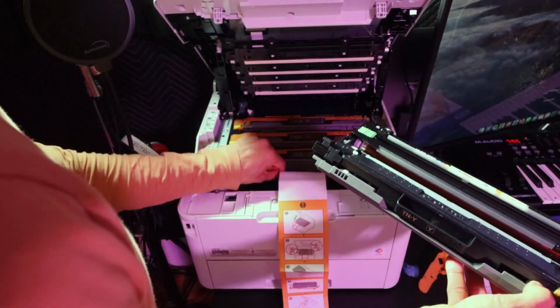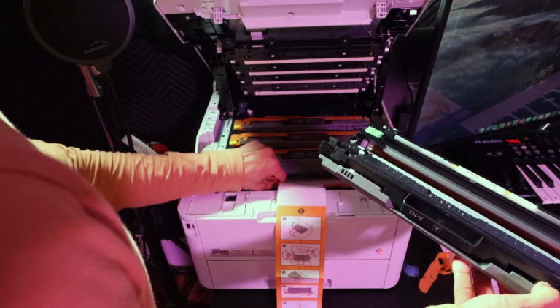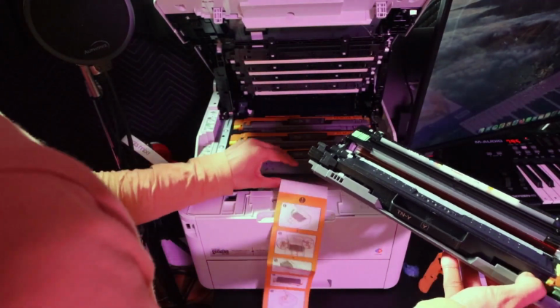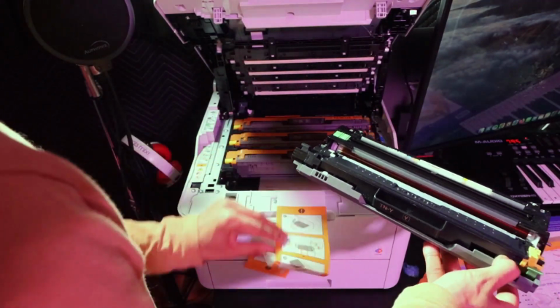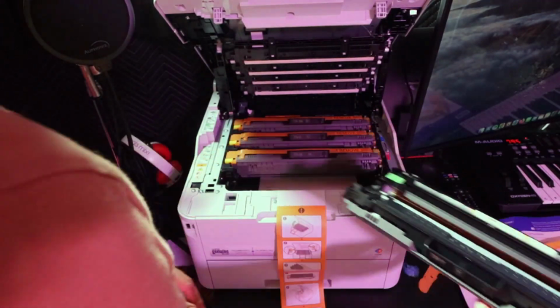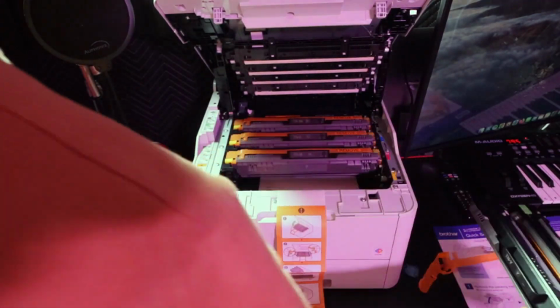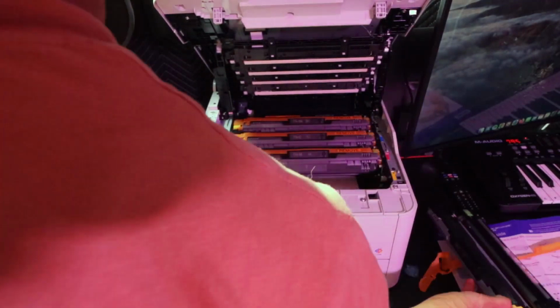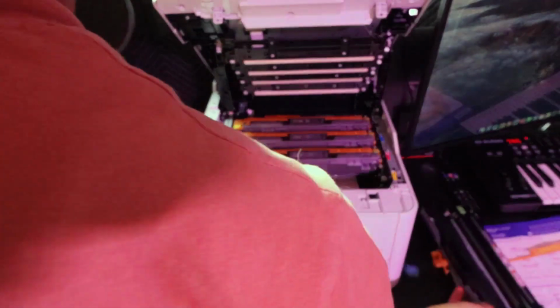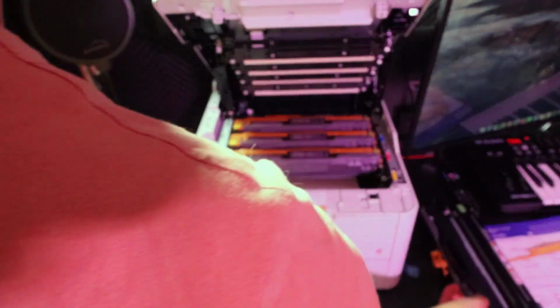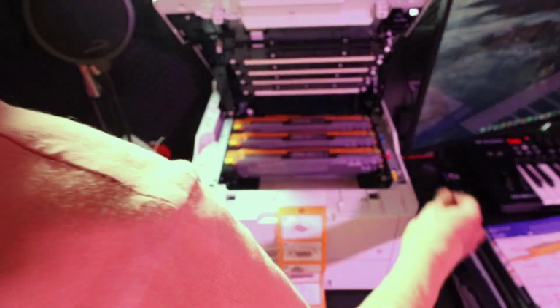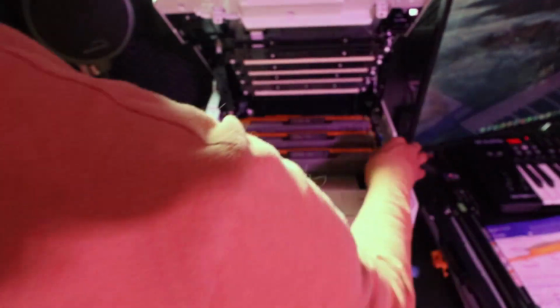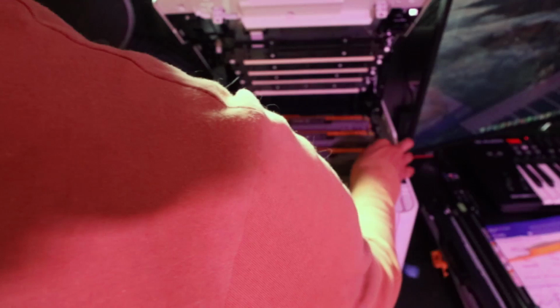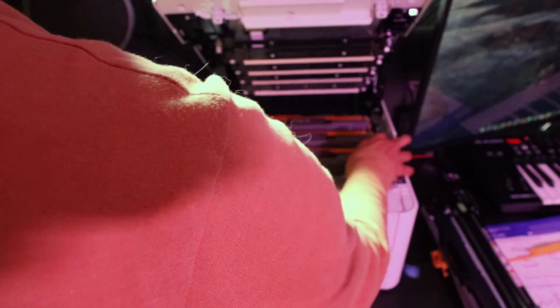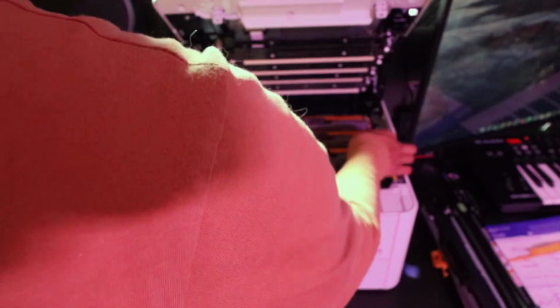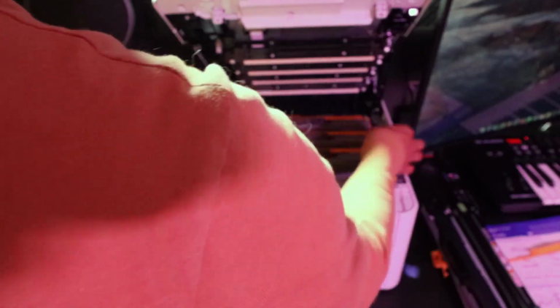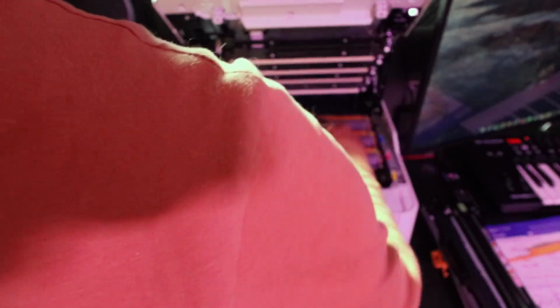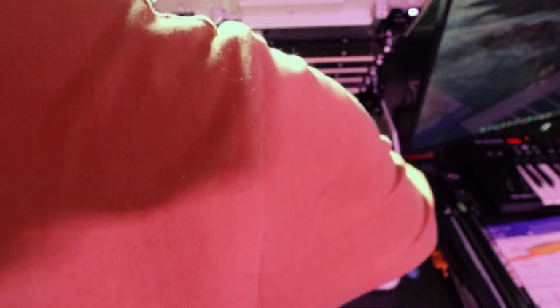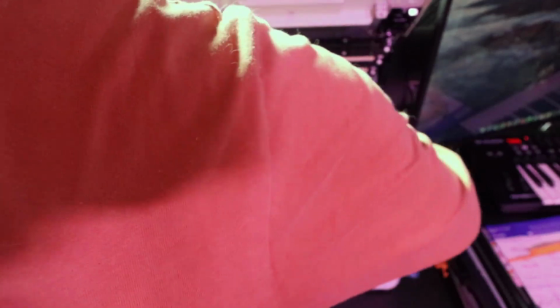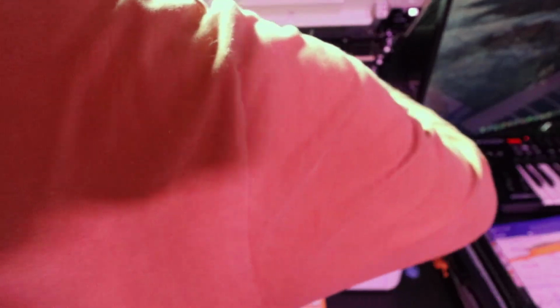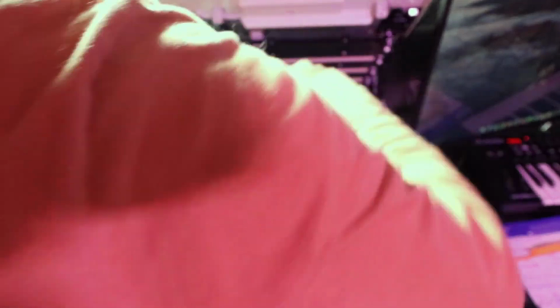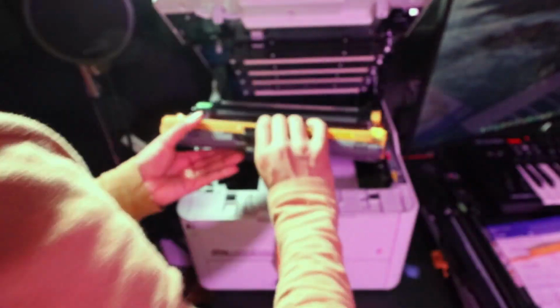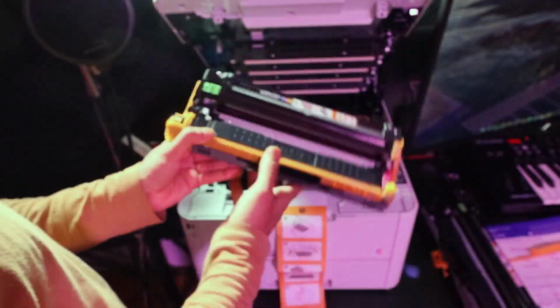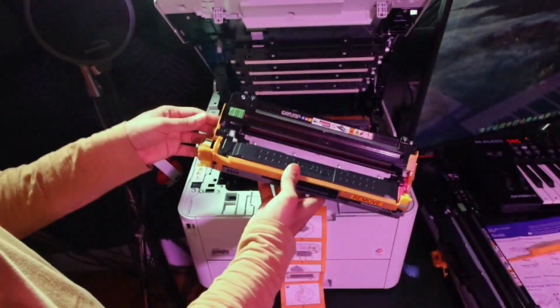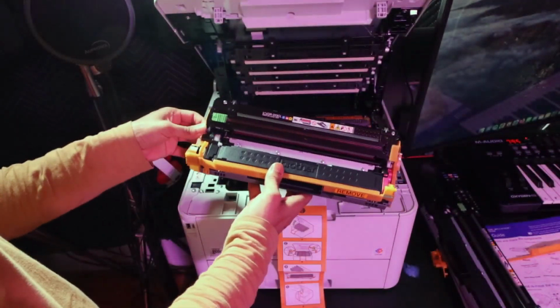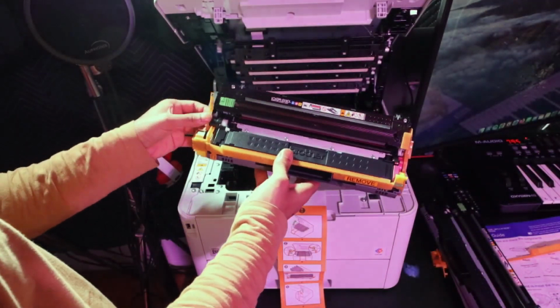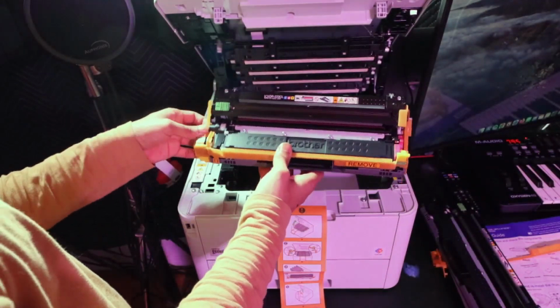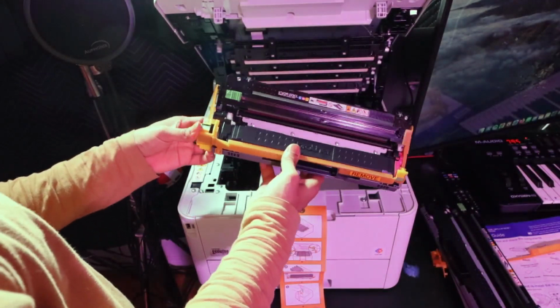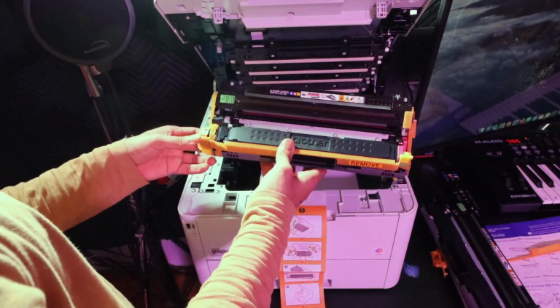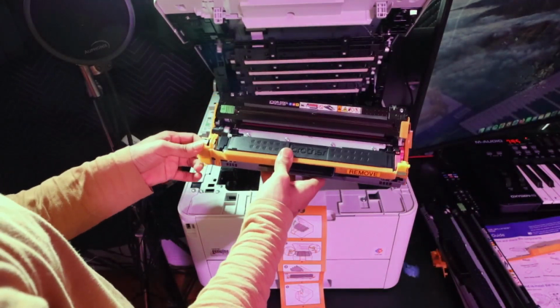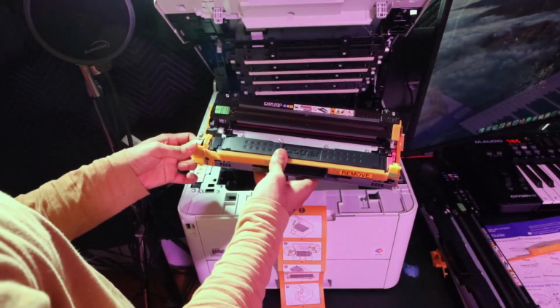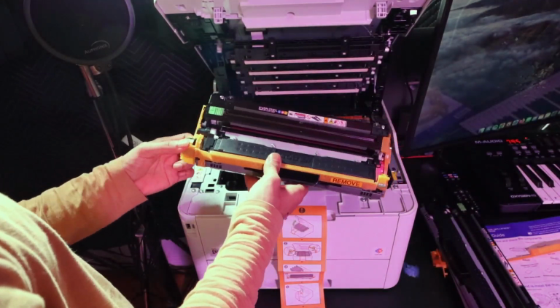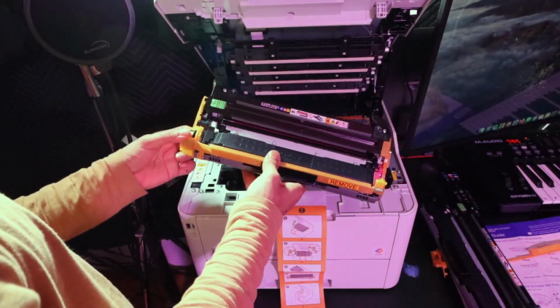Then take the paper out, but you have to take all of them out before you lift up that paper.